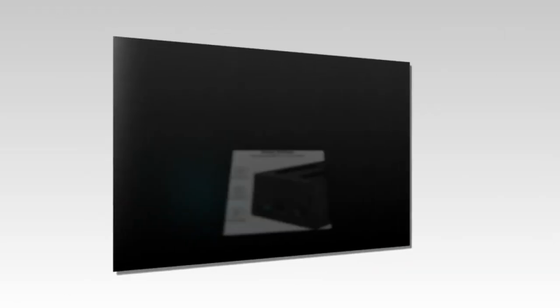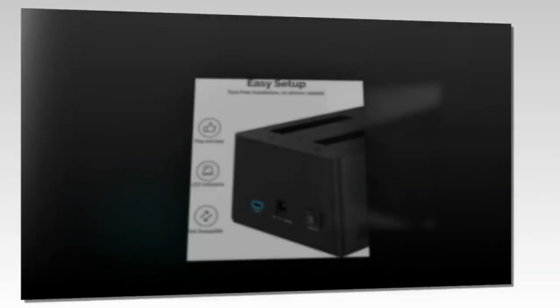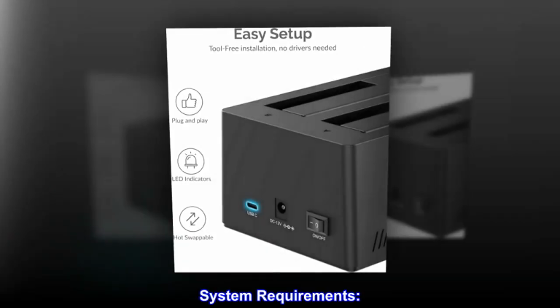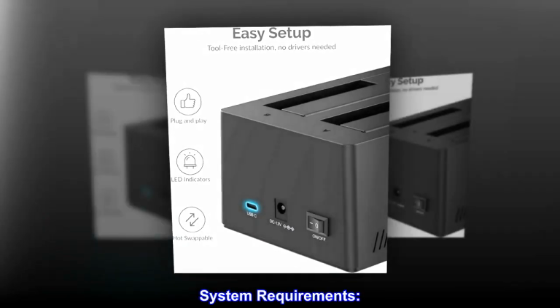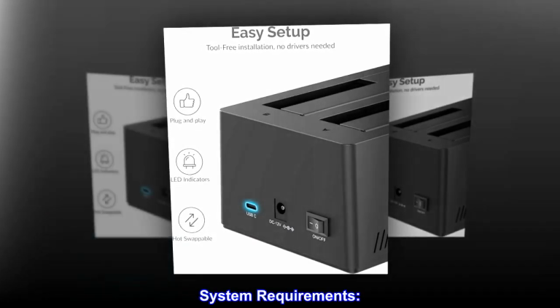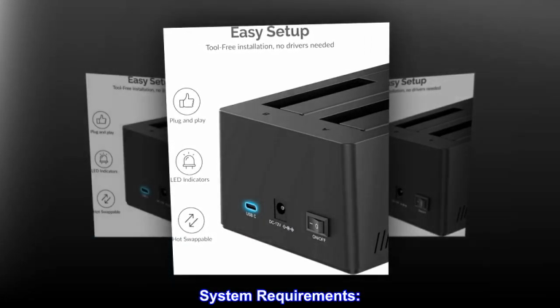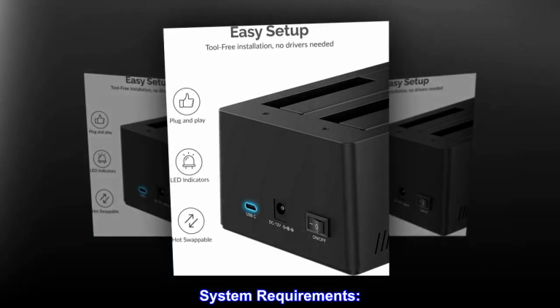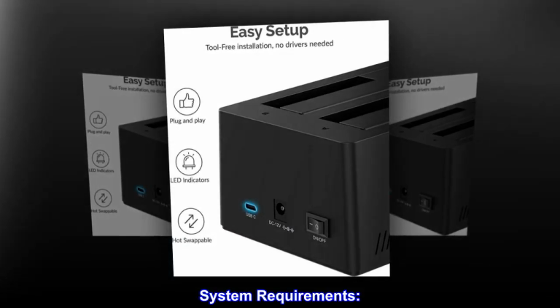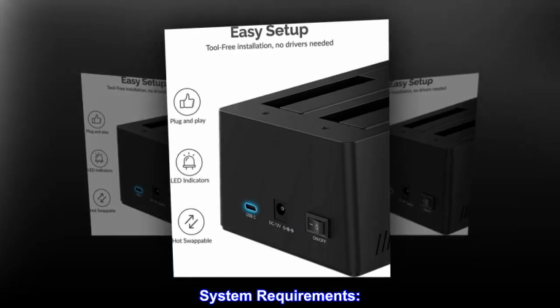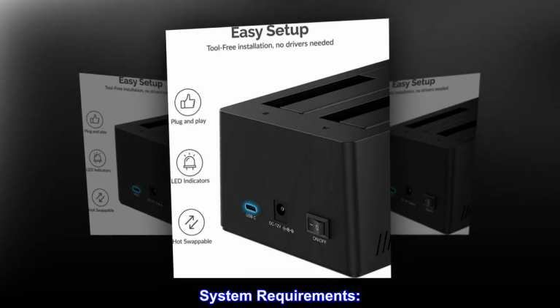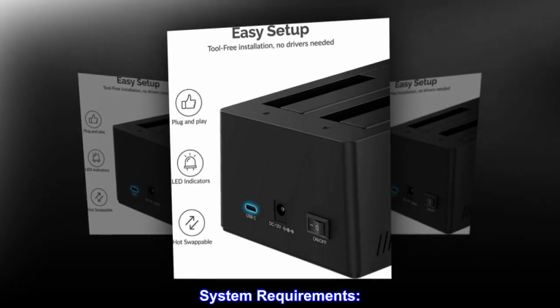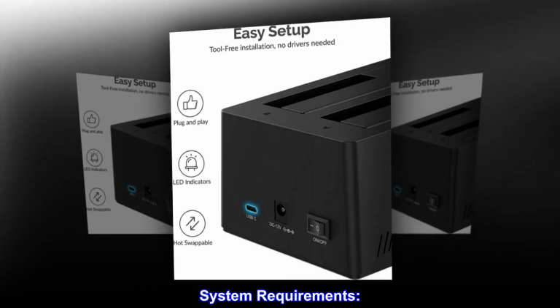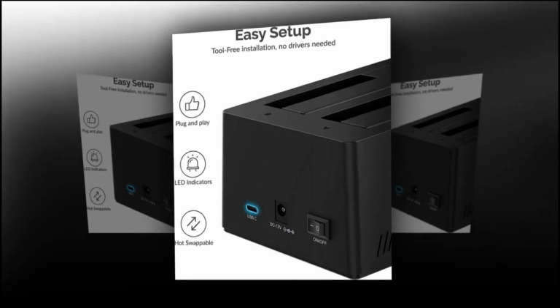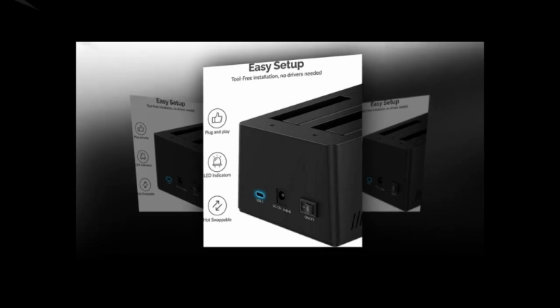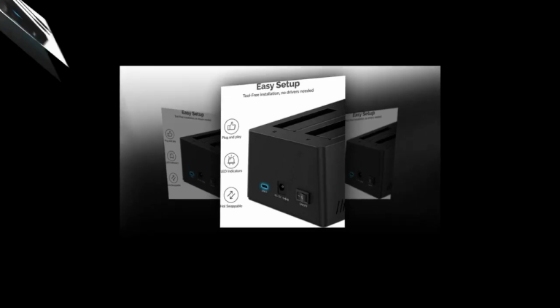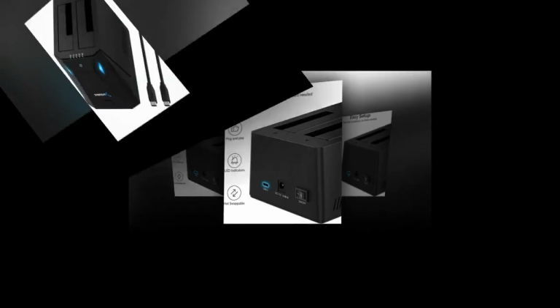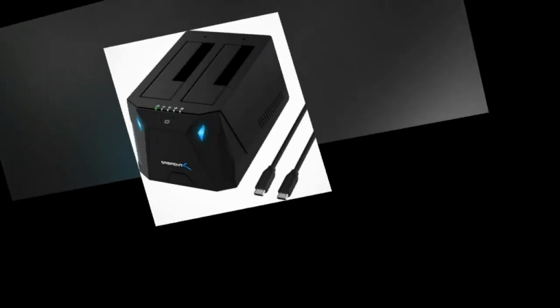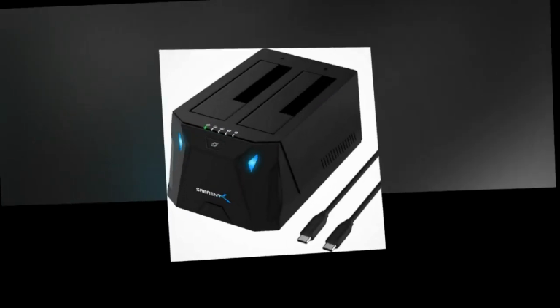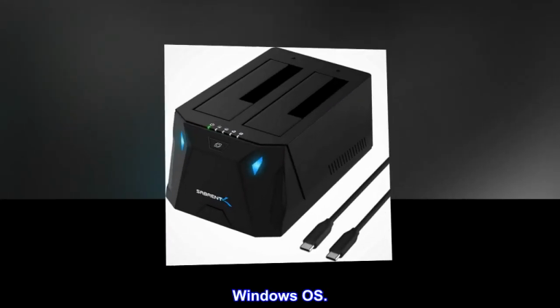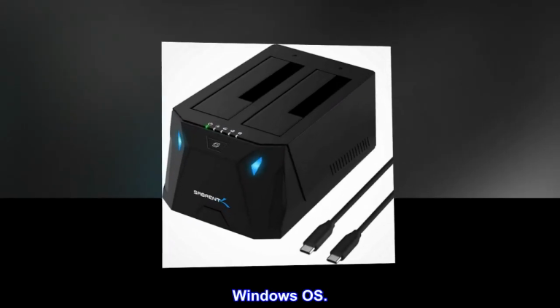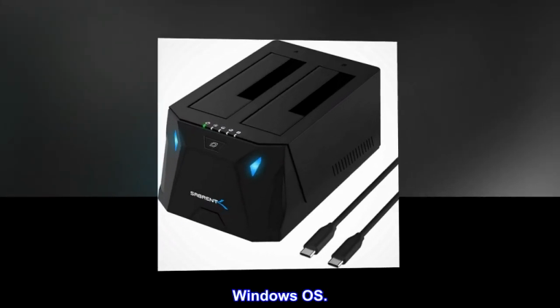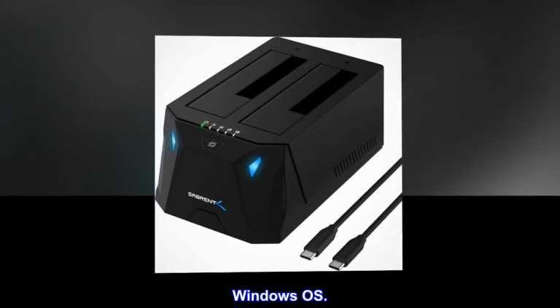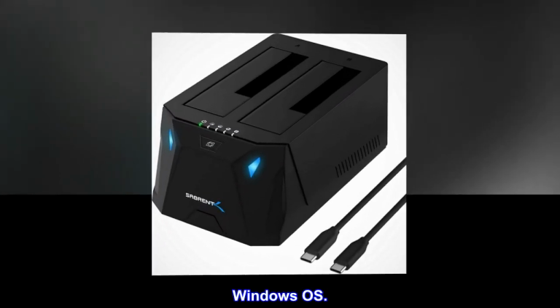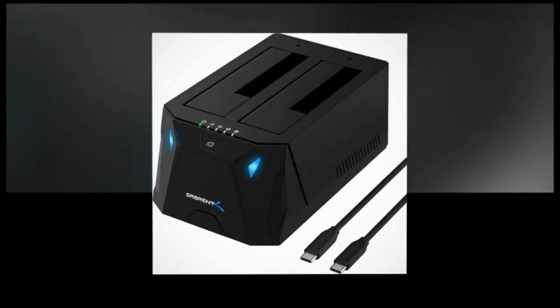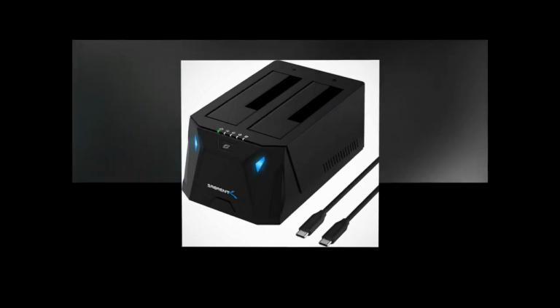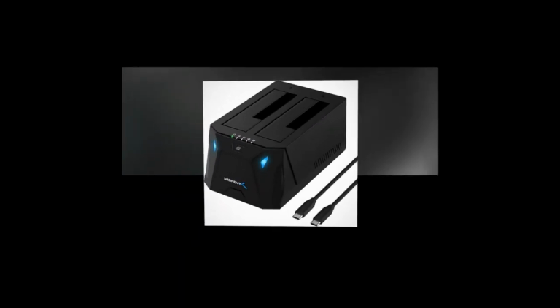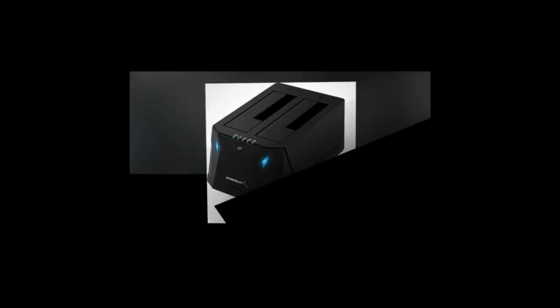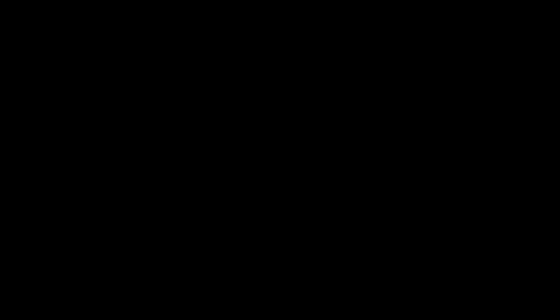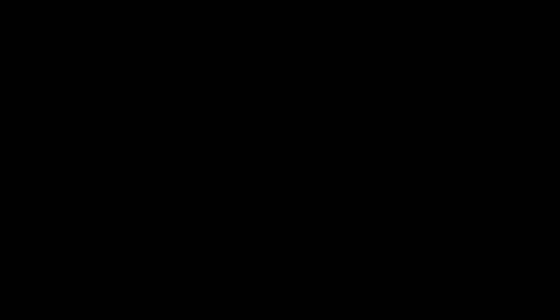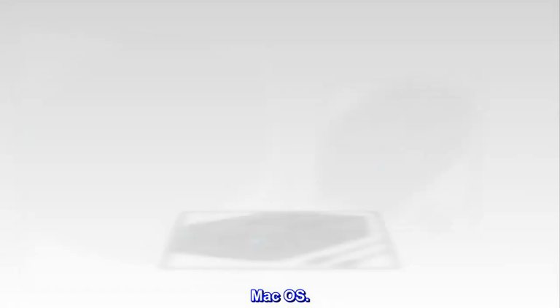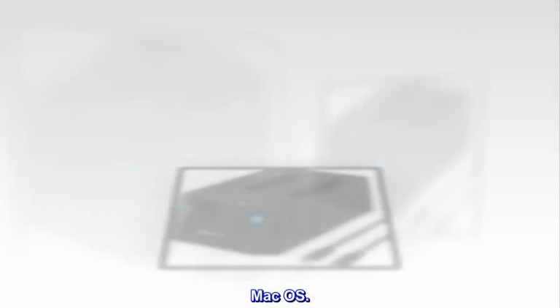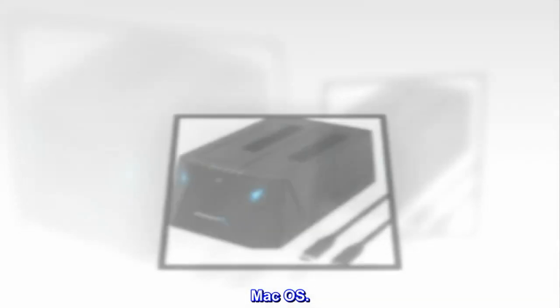System Requirements: Windows OS, Mac OS.